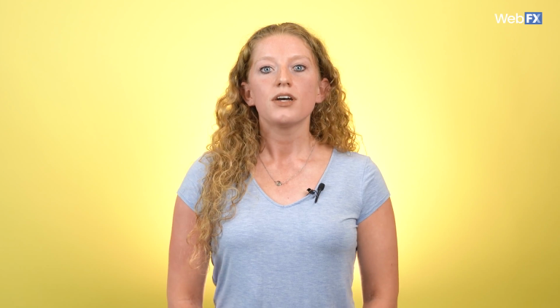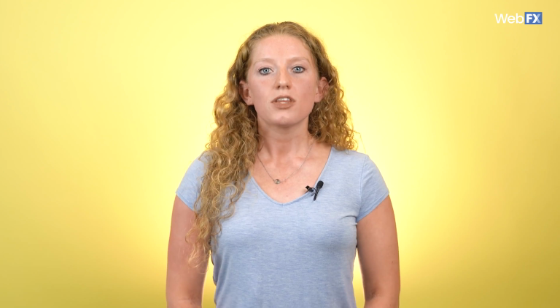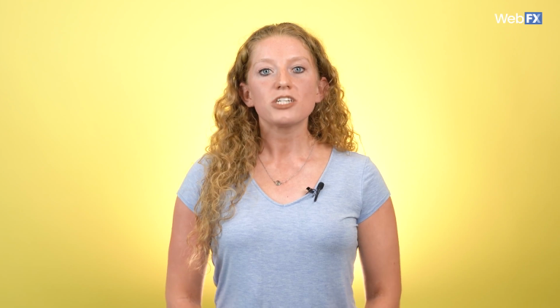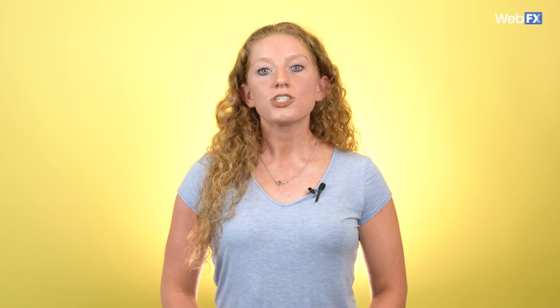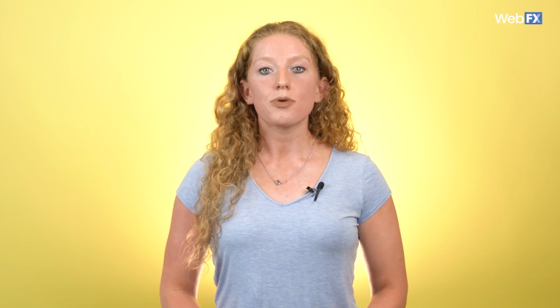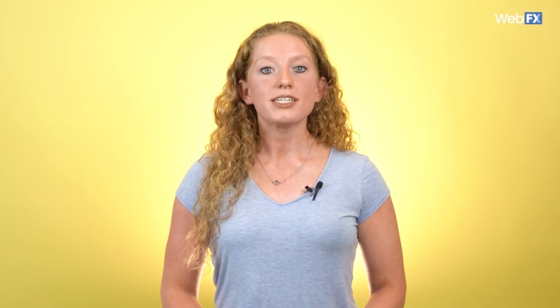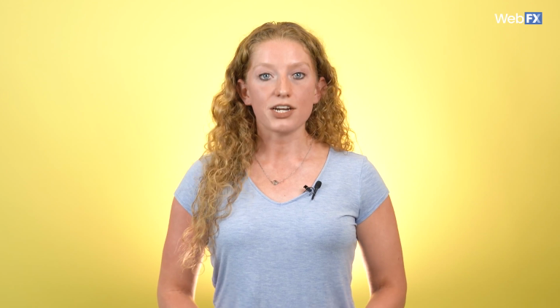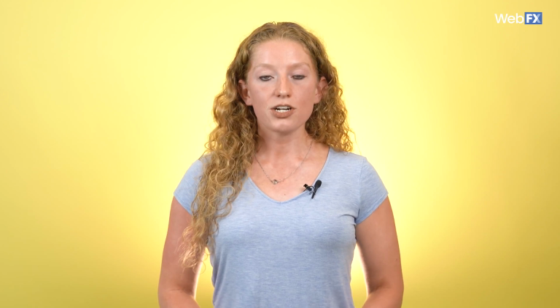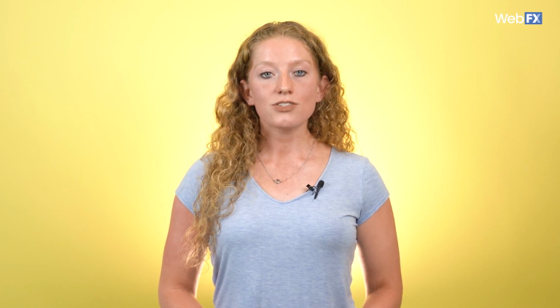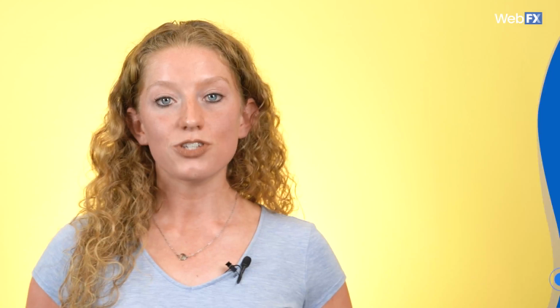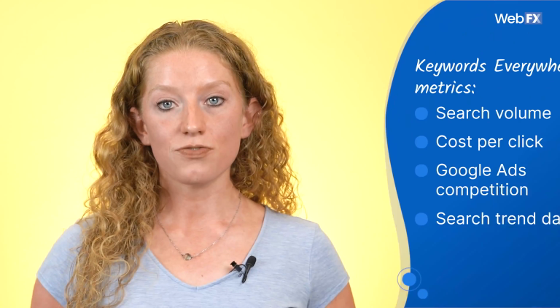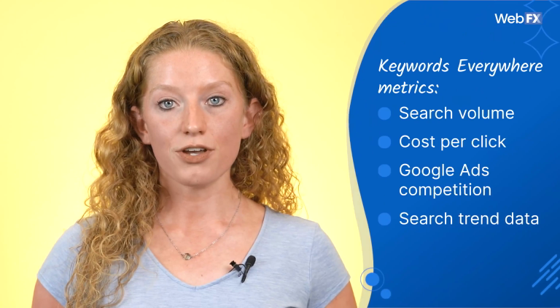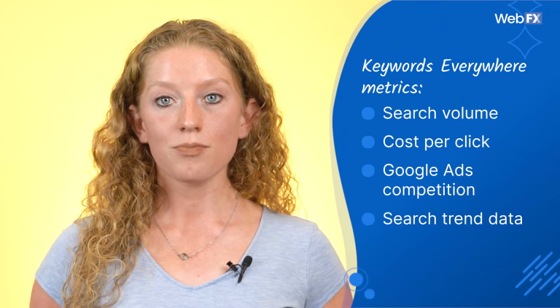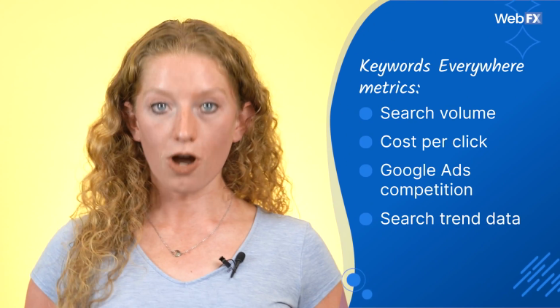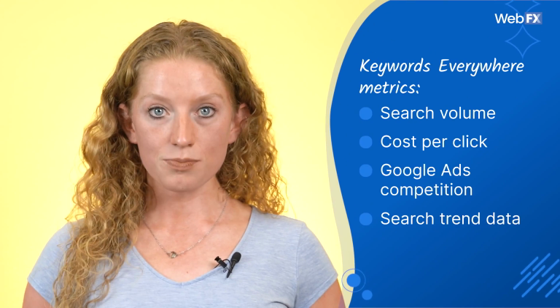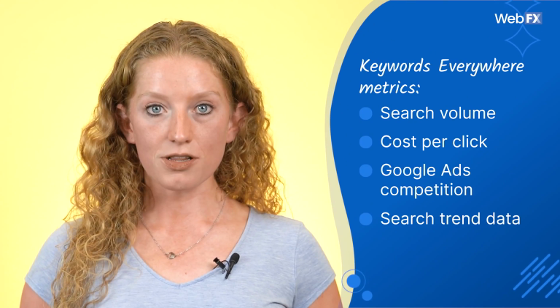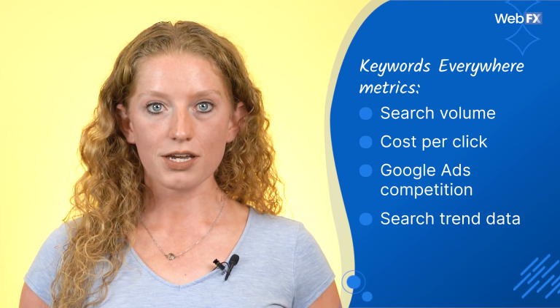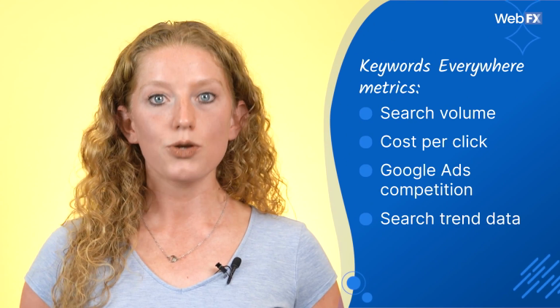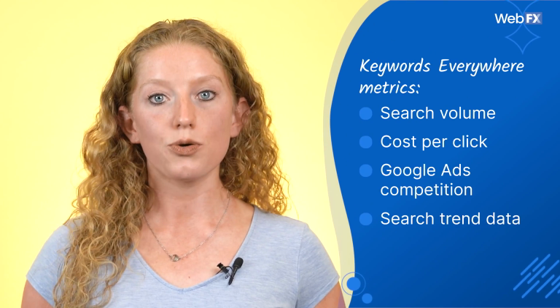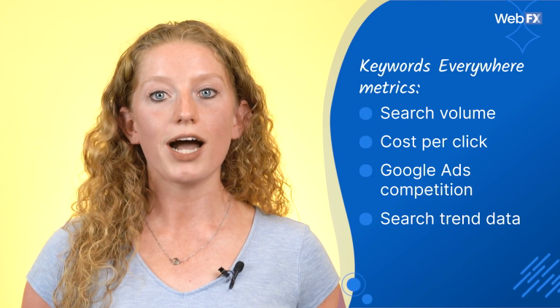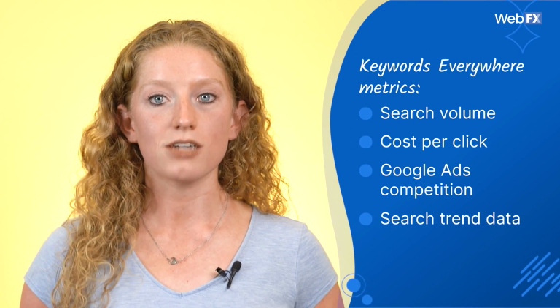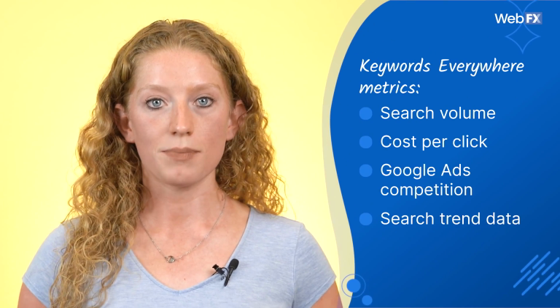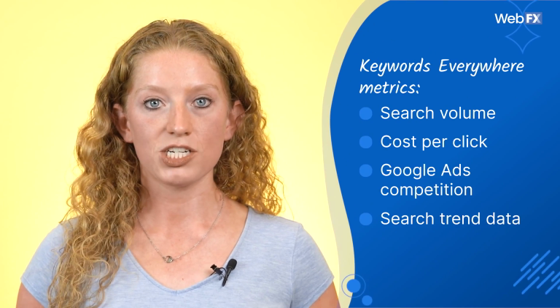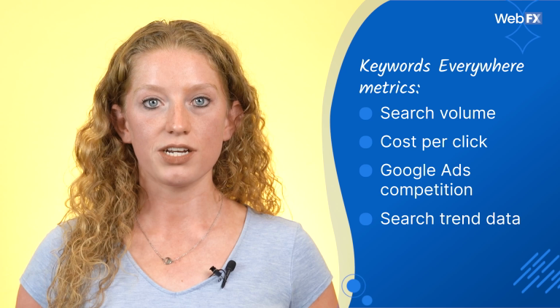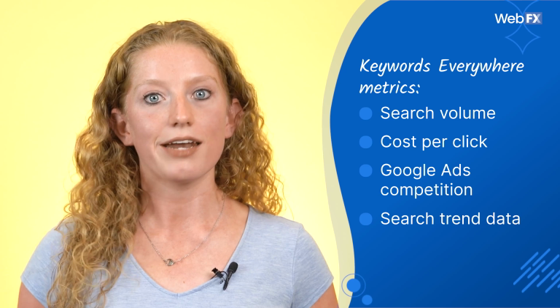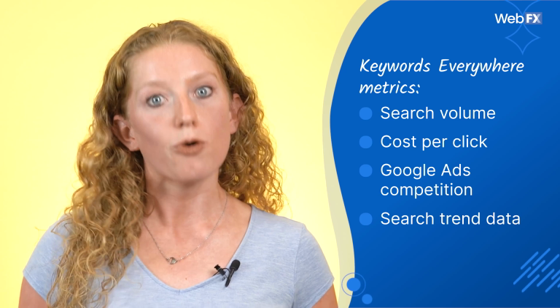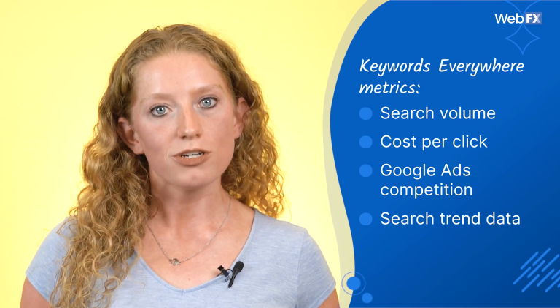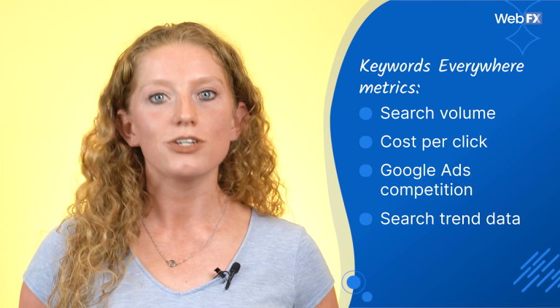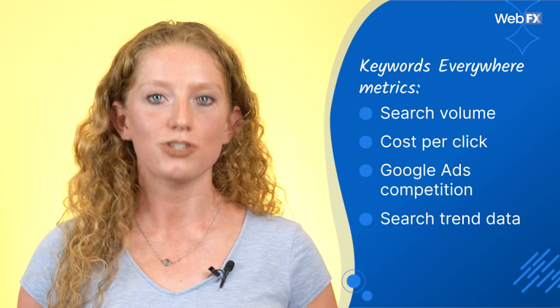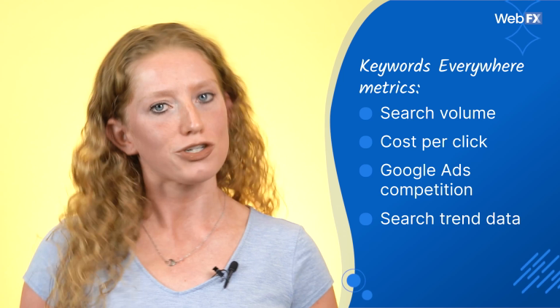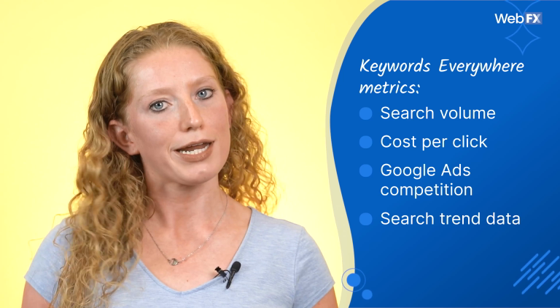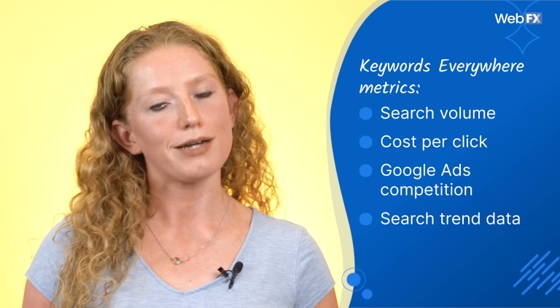The metrics are pretty standard: search volume, cost per click, Google Ads competition, and search trend data.